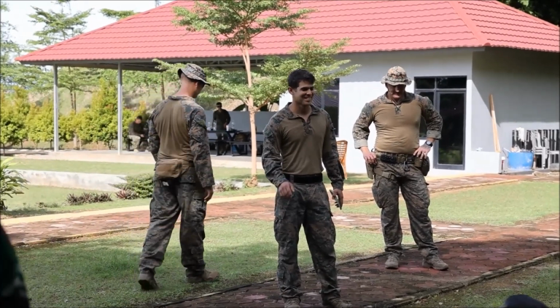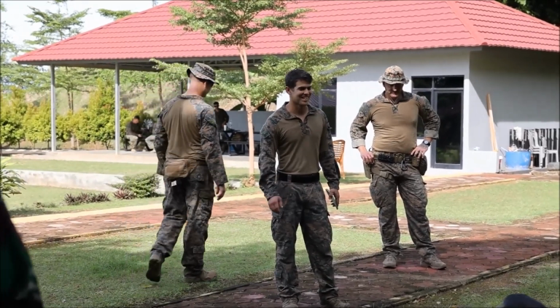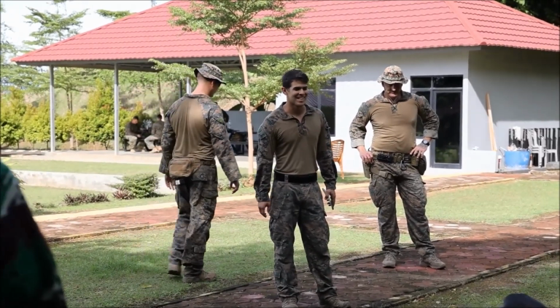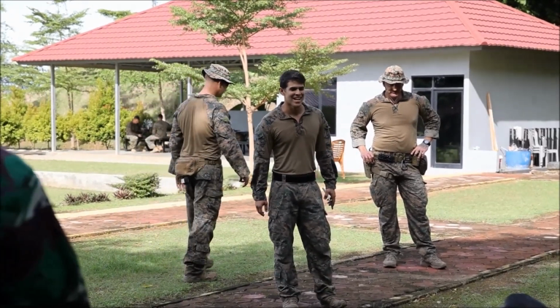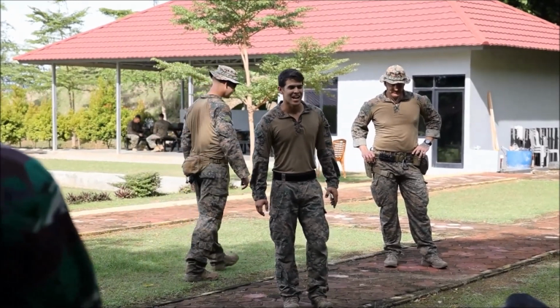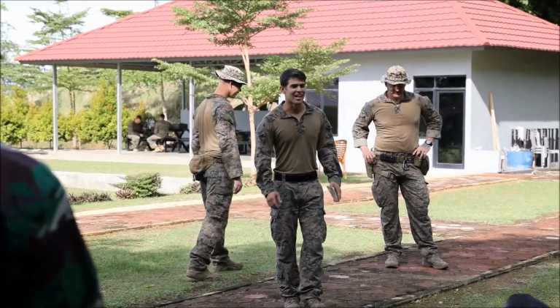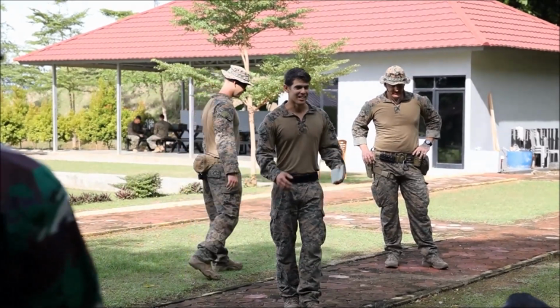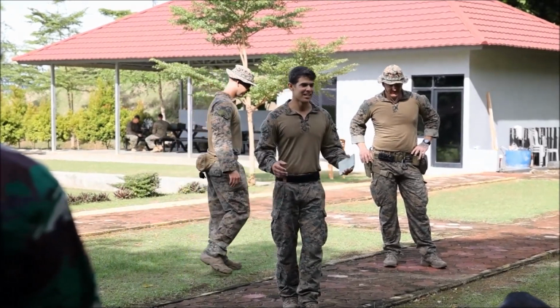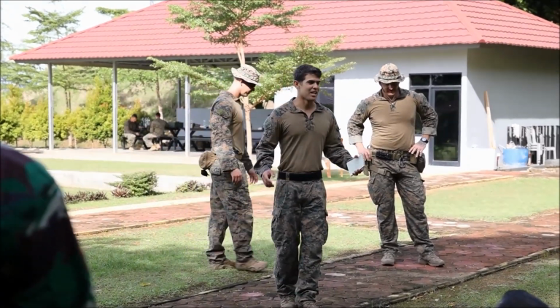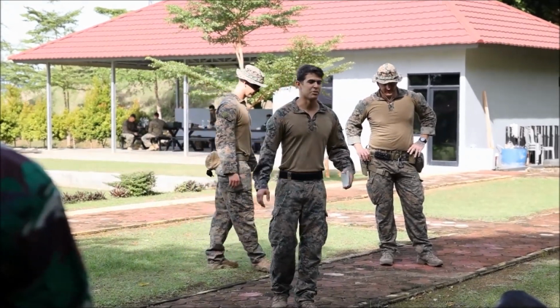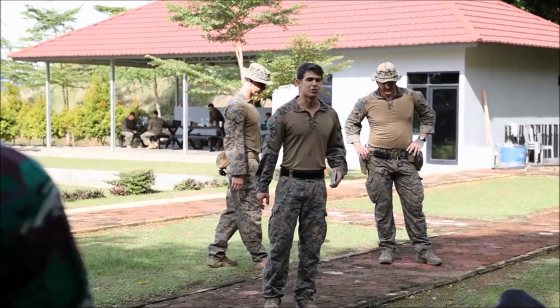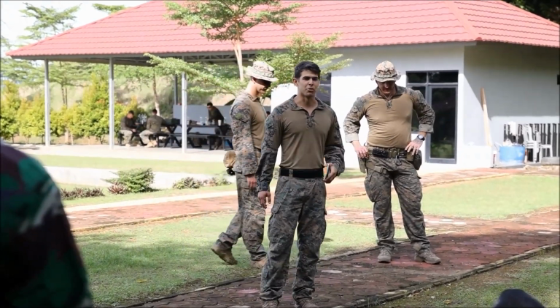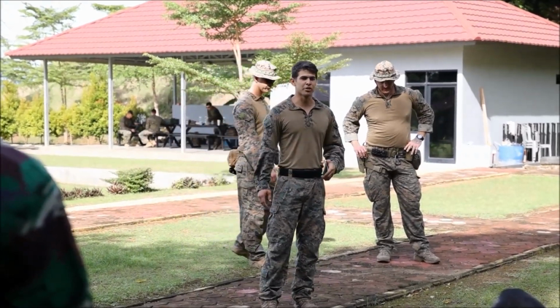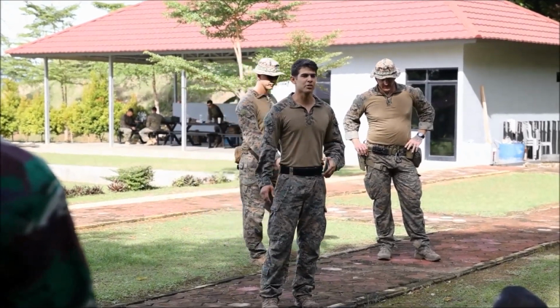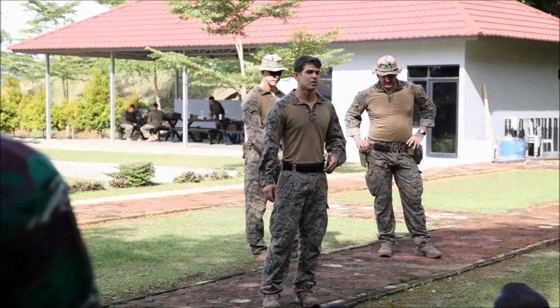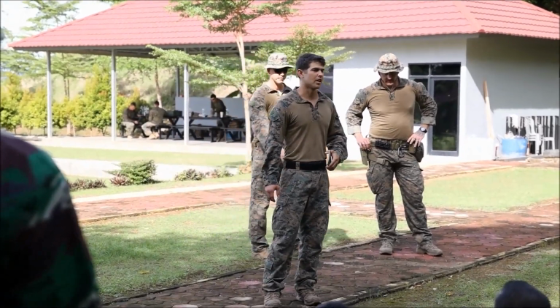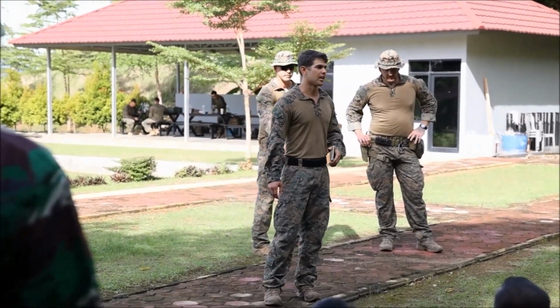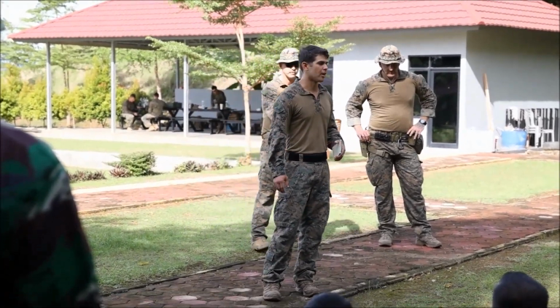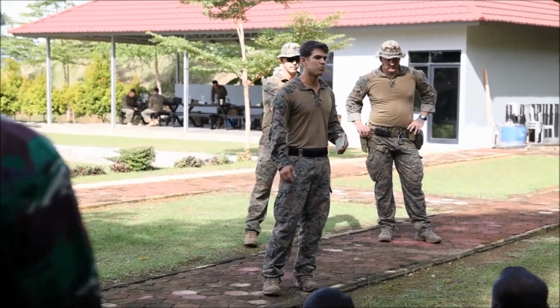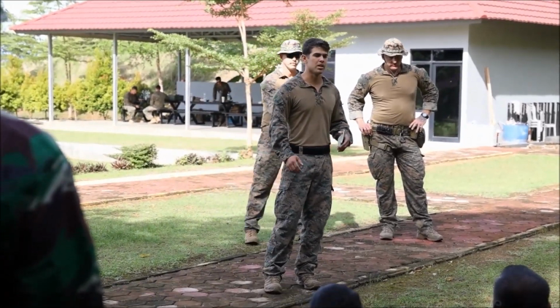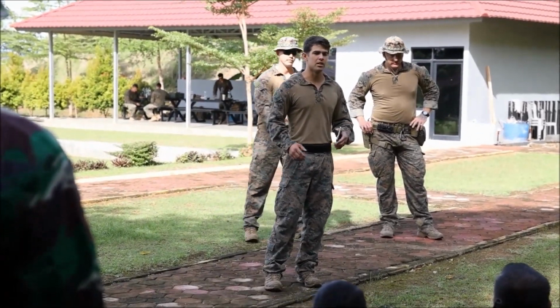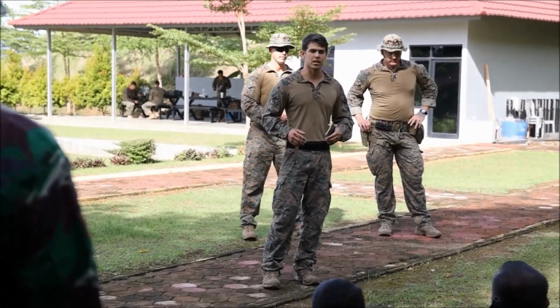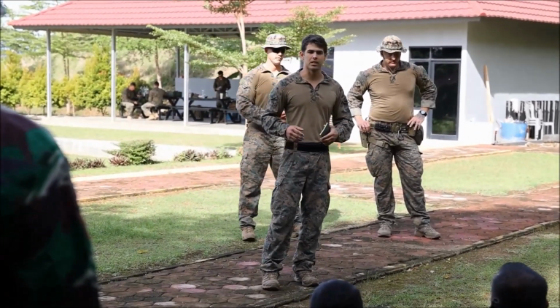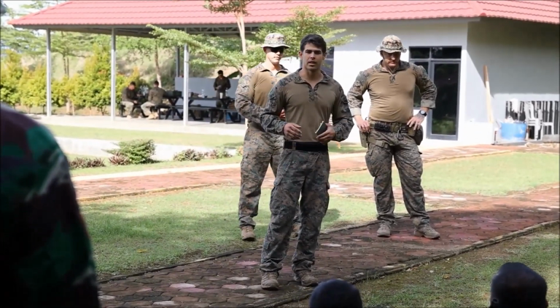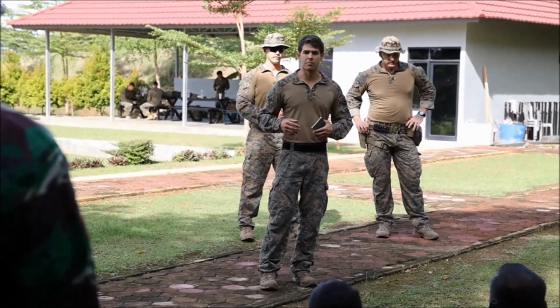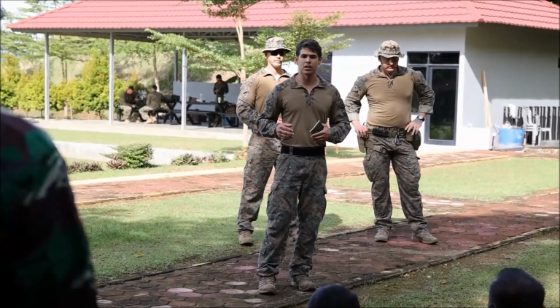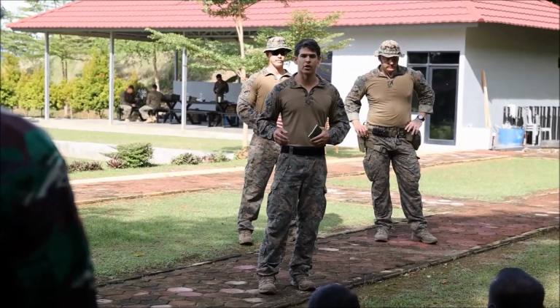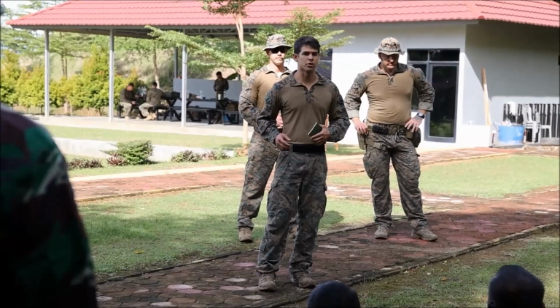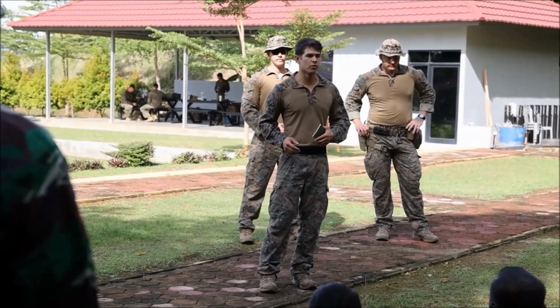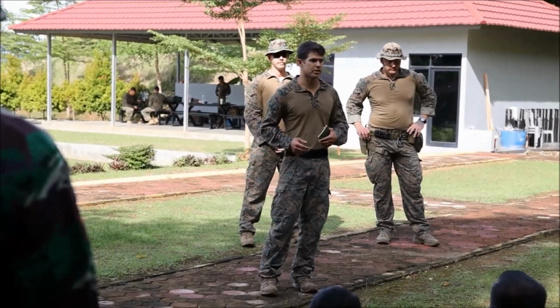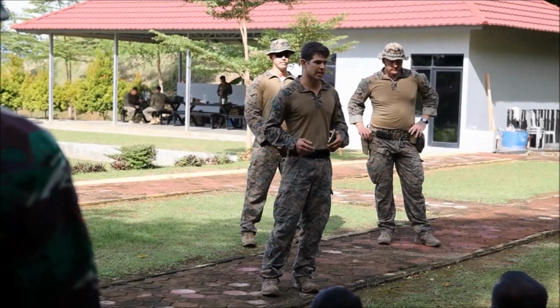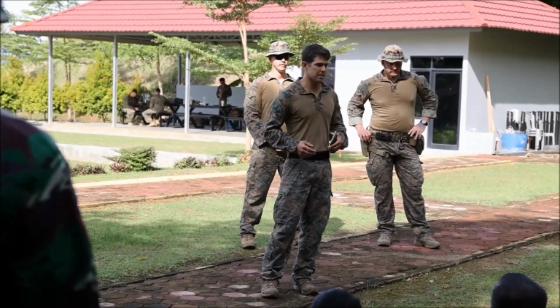I am Sergeant Broyles. I will be the main RSO for today.